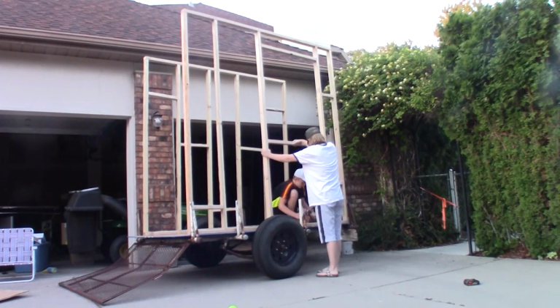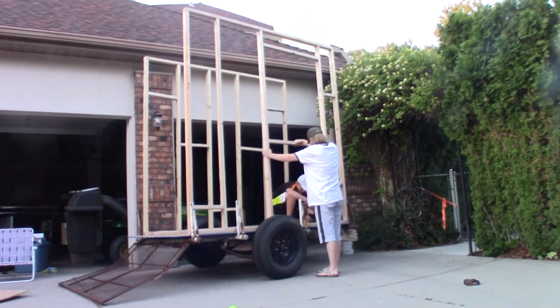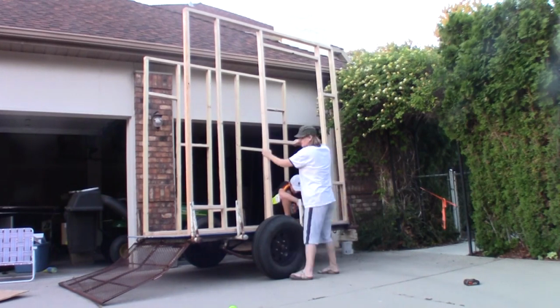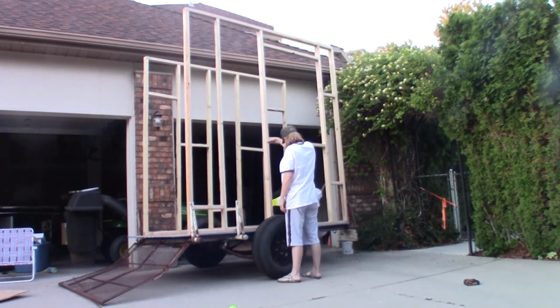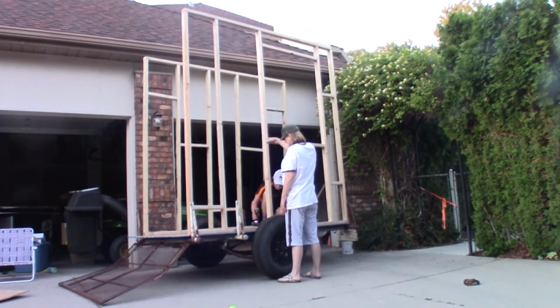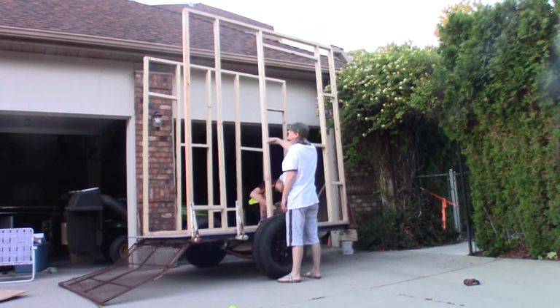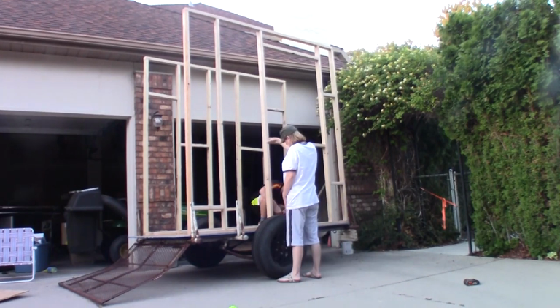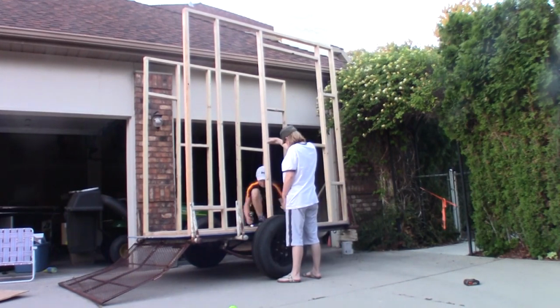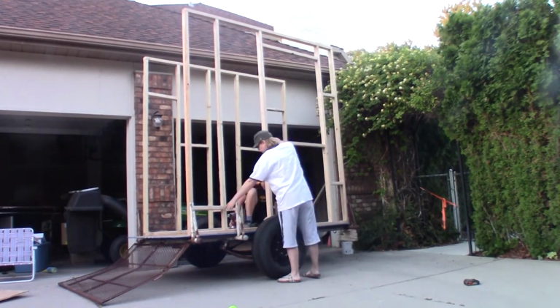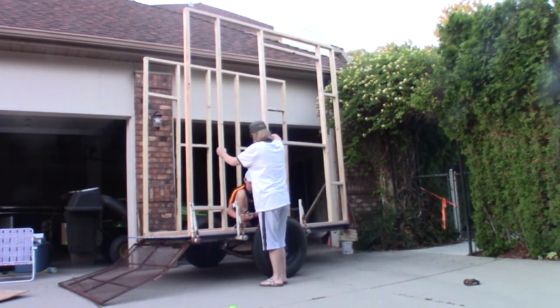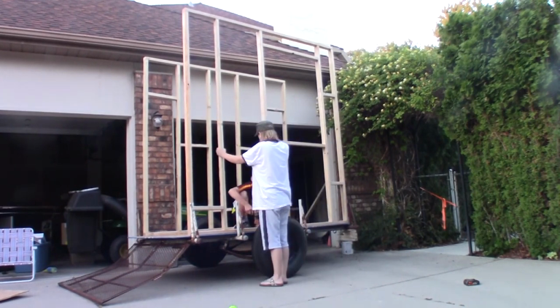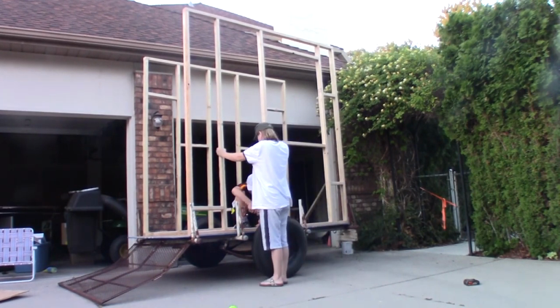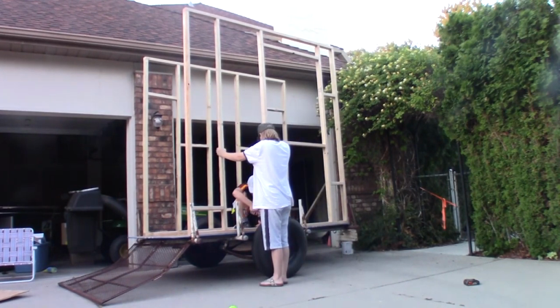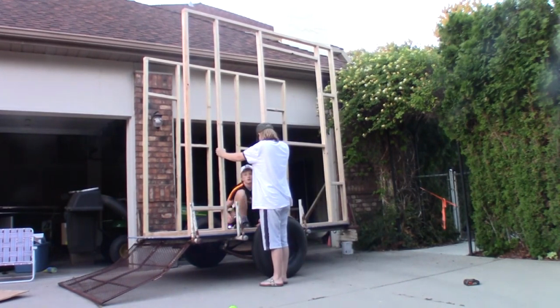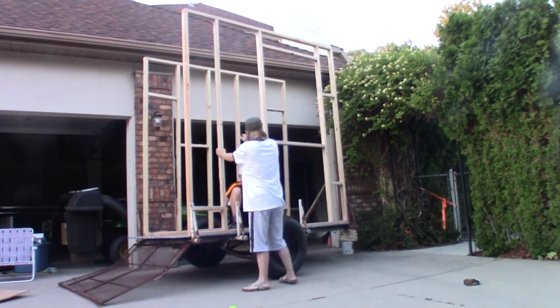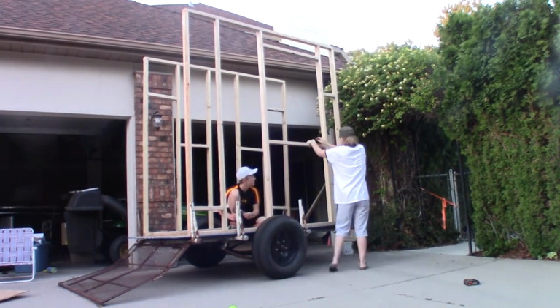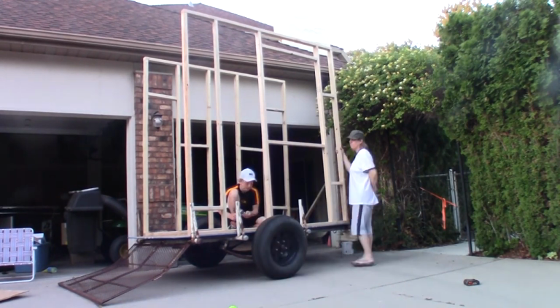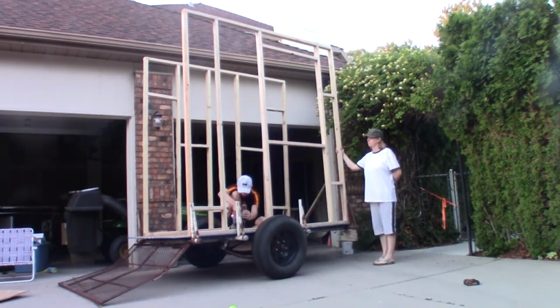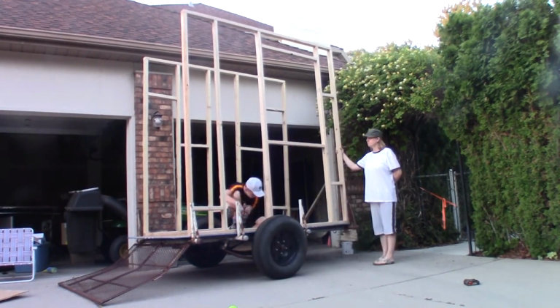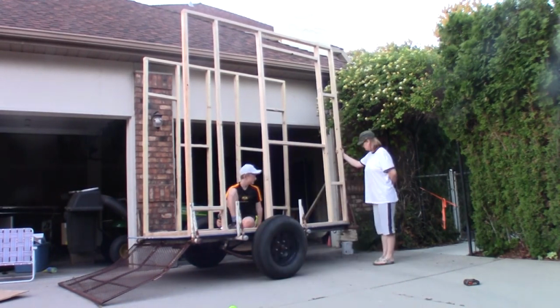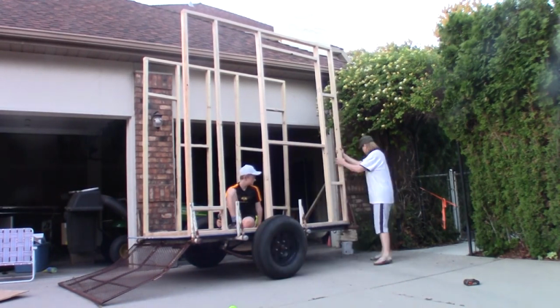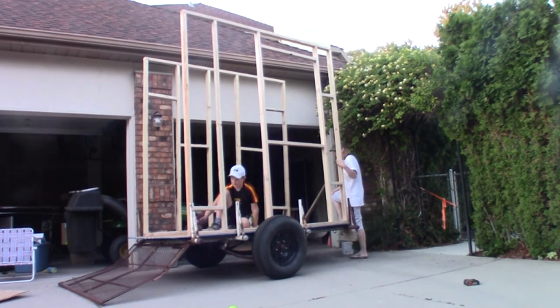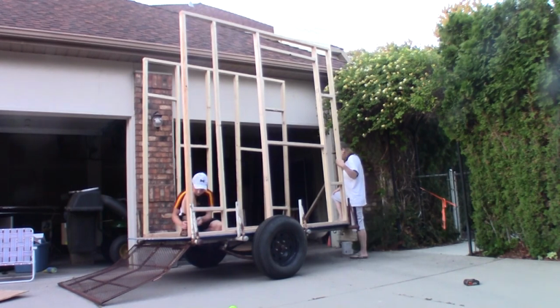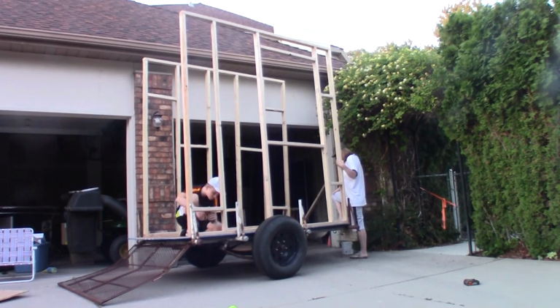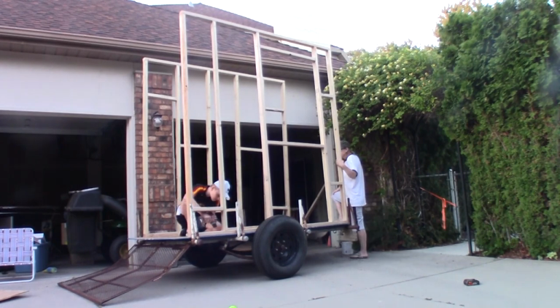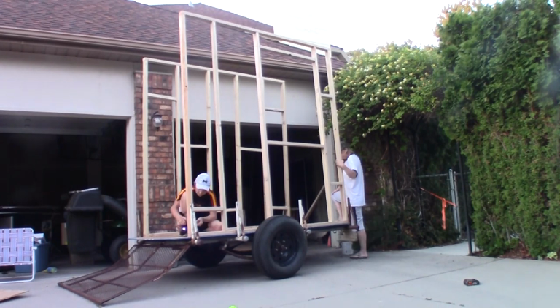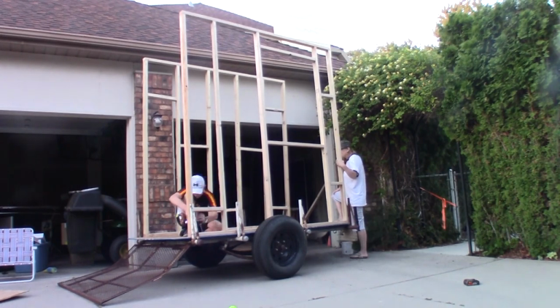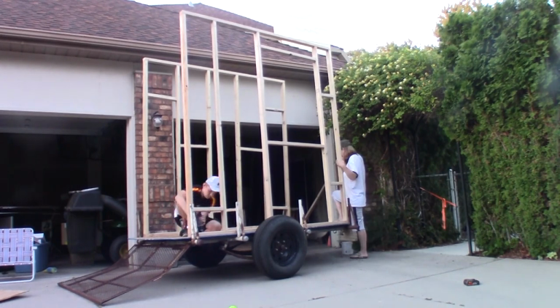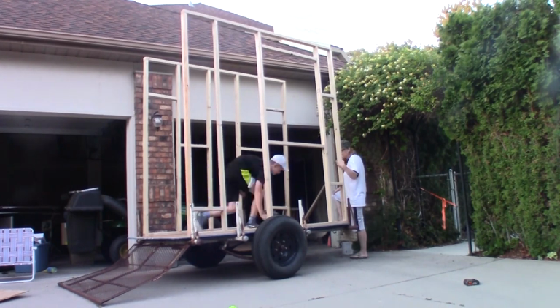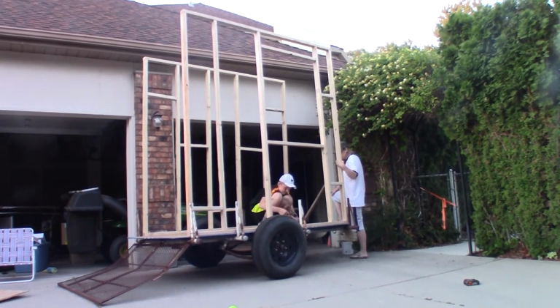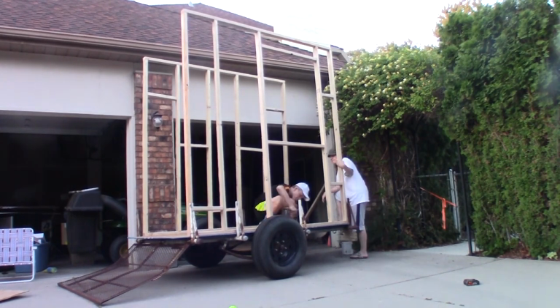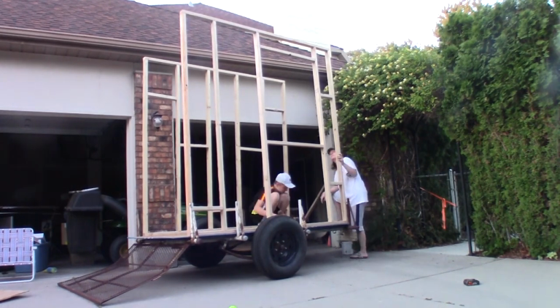Can't believe I made it this far all by myself. She just held it in while I screwed it. I think it's going to look so good, and I hope it doesn't fall over on my head.